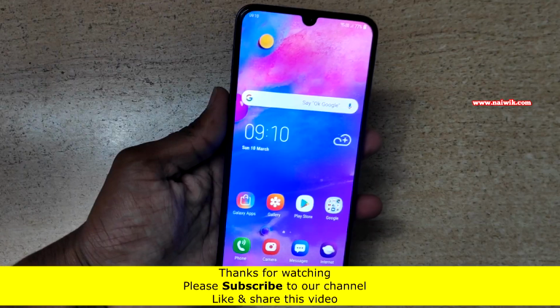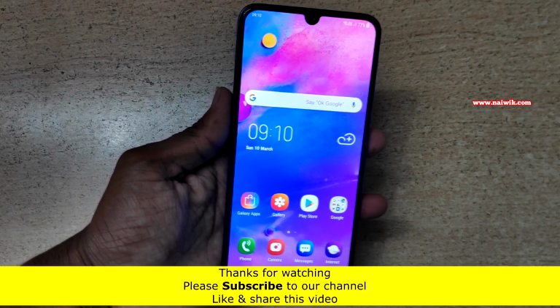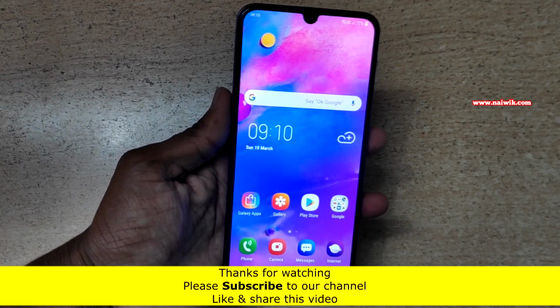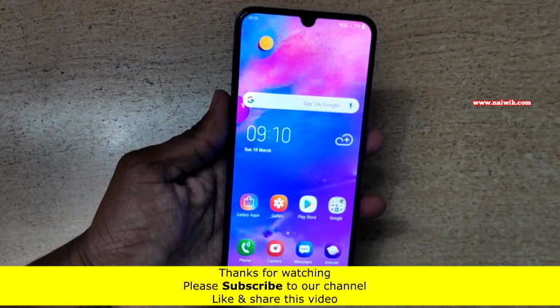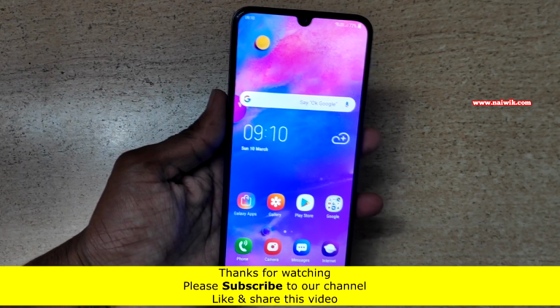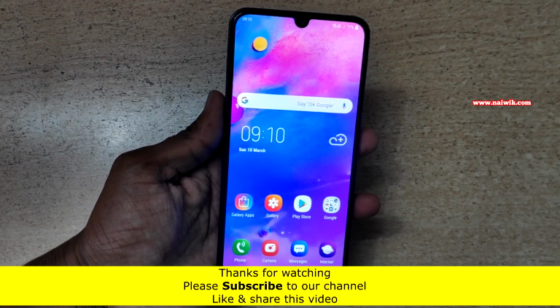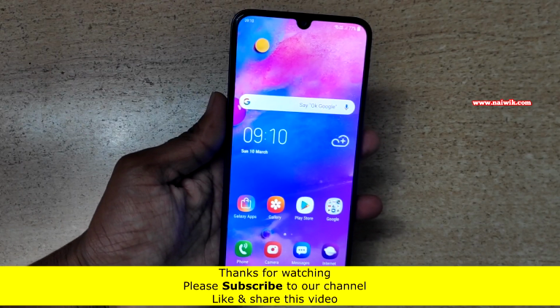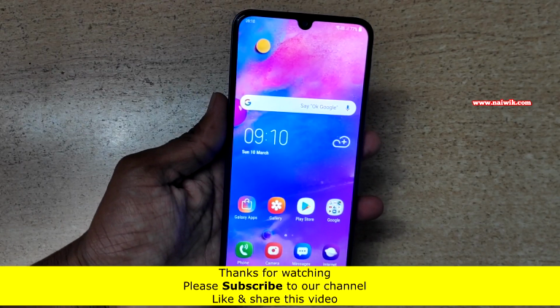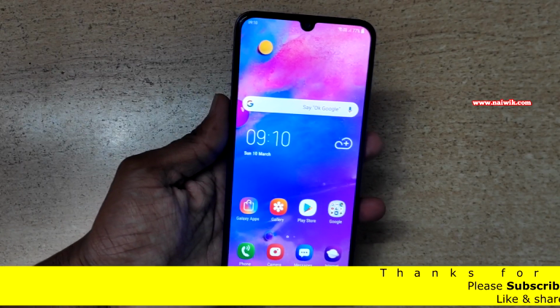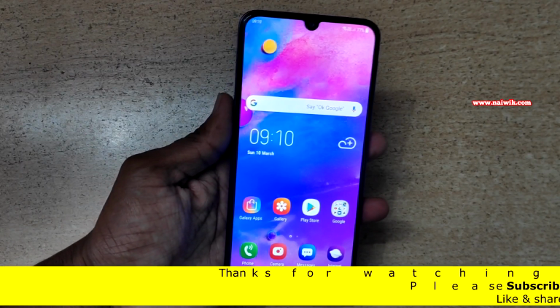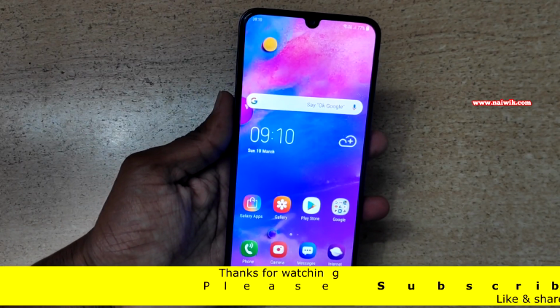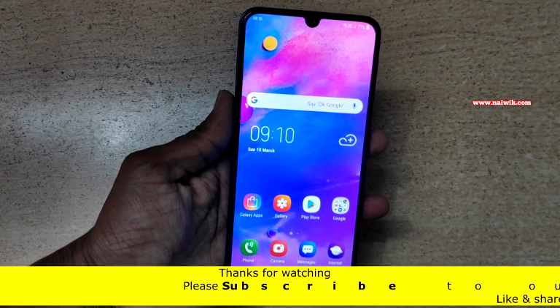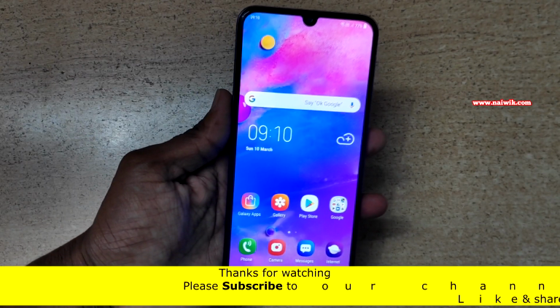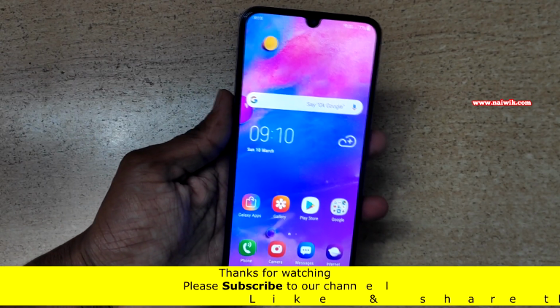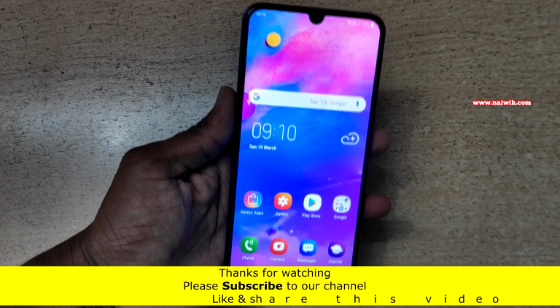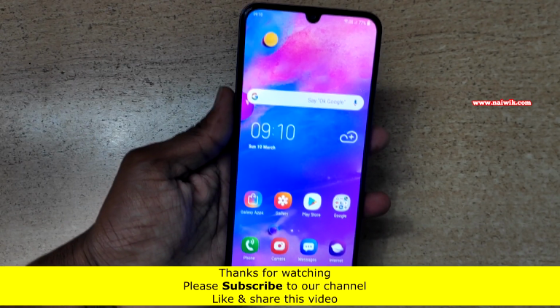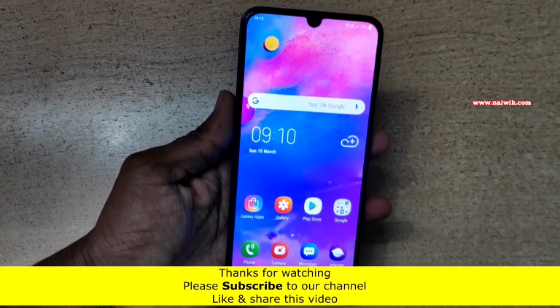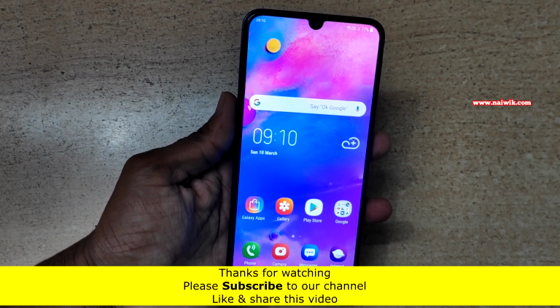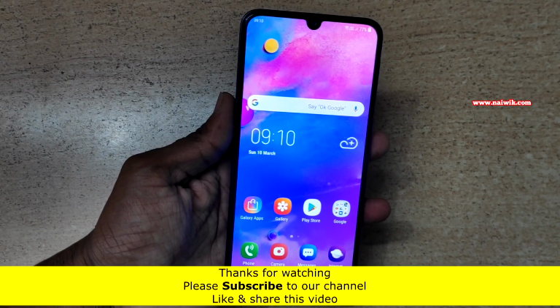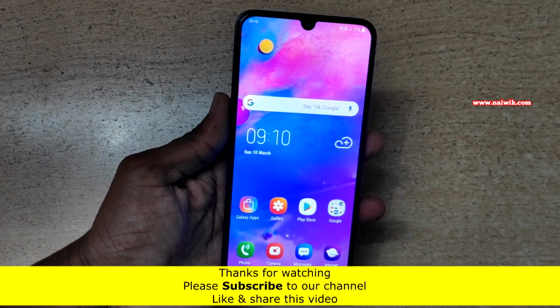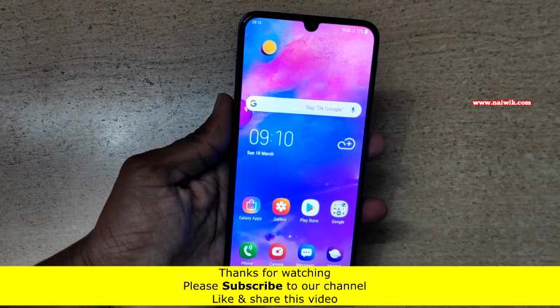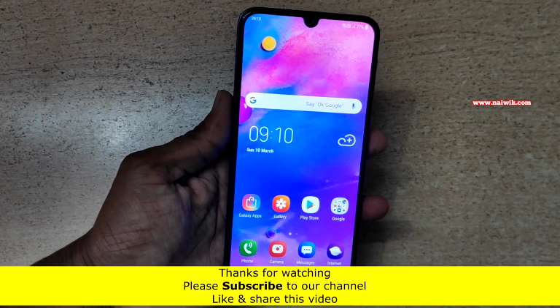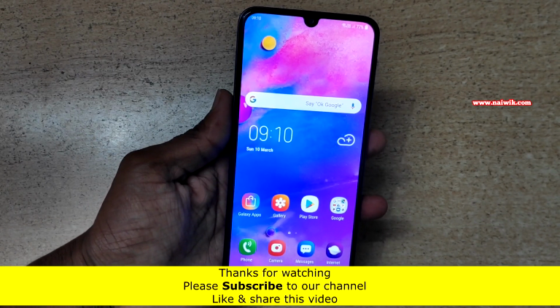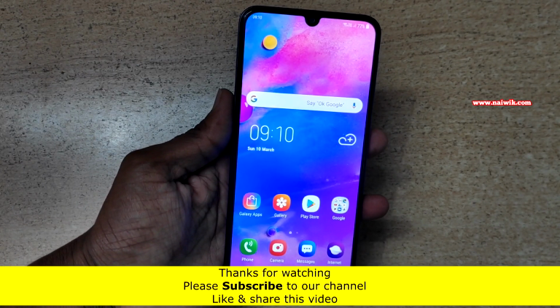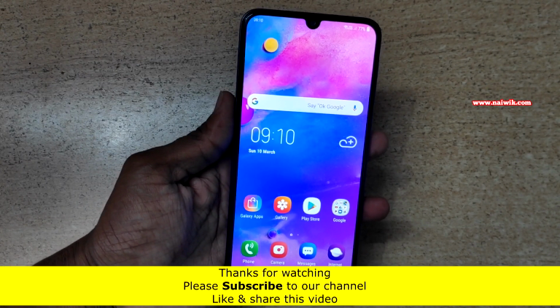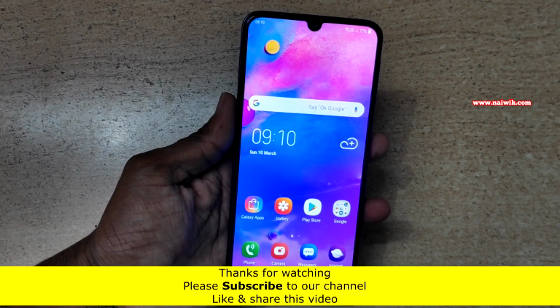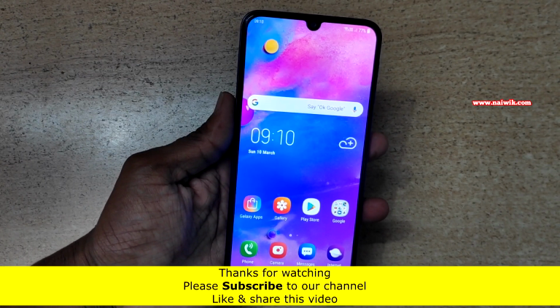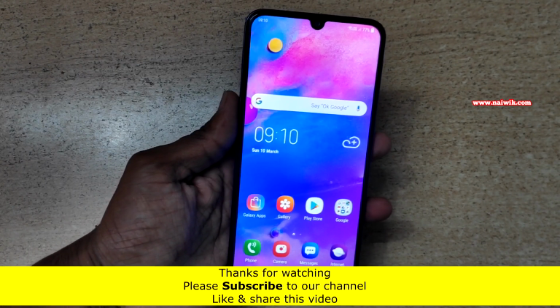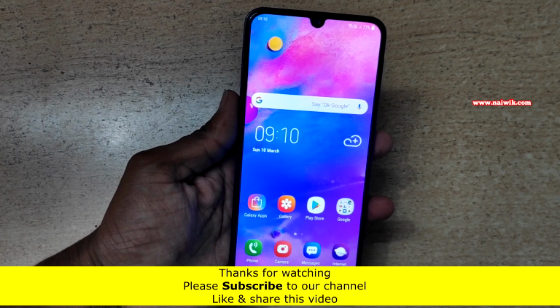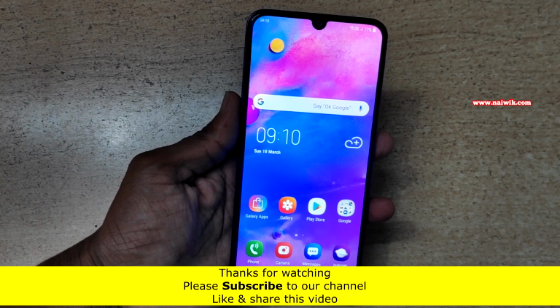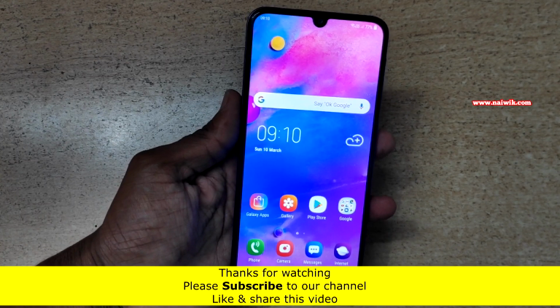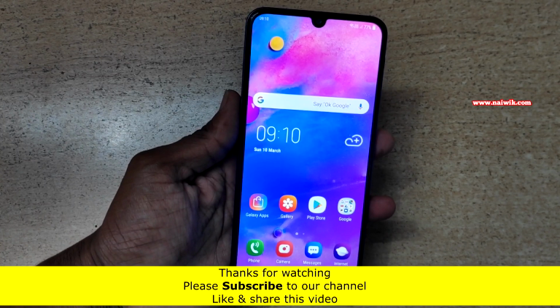That's it guys. In this way you can use fingerprint sensor gestures on Samsung Galaxy M30.